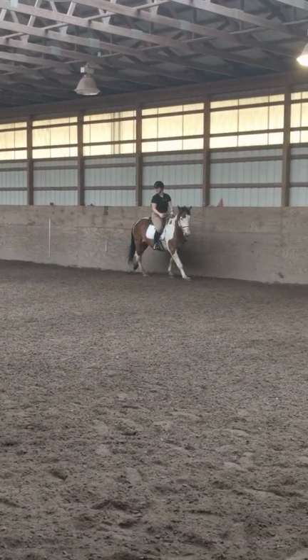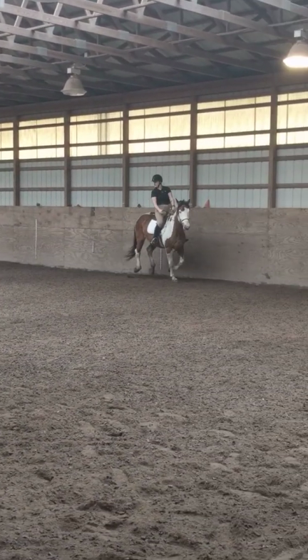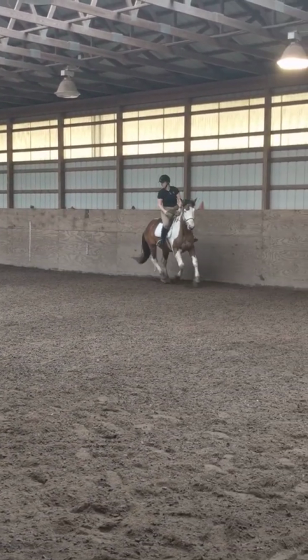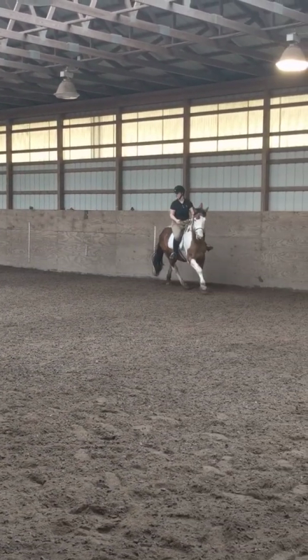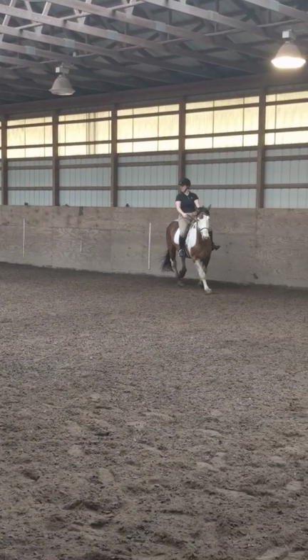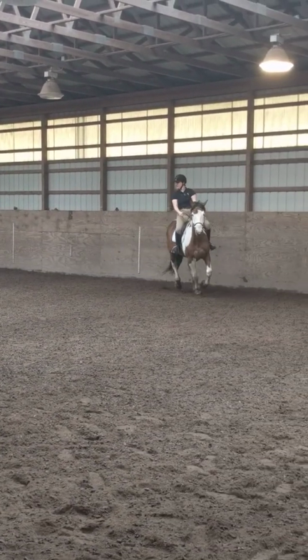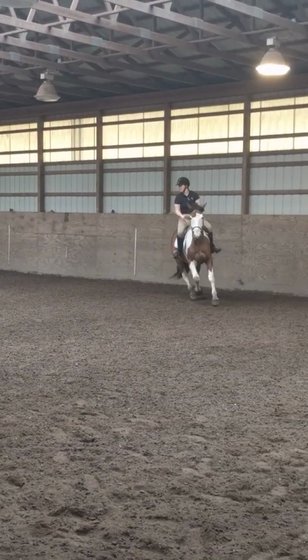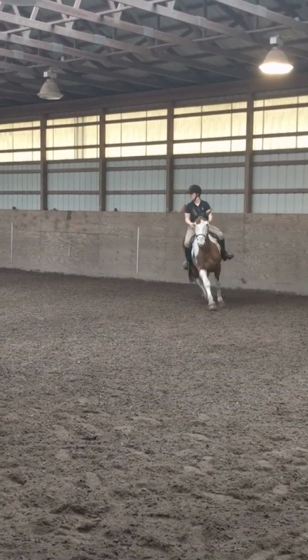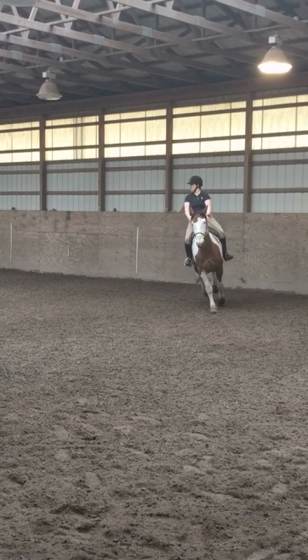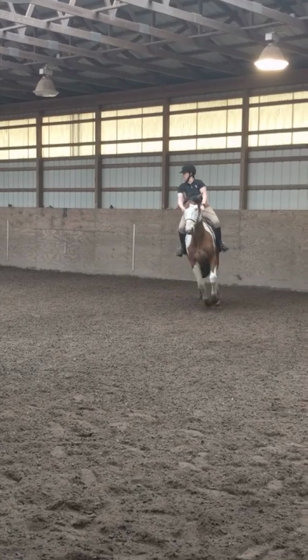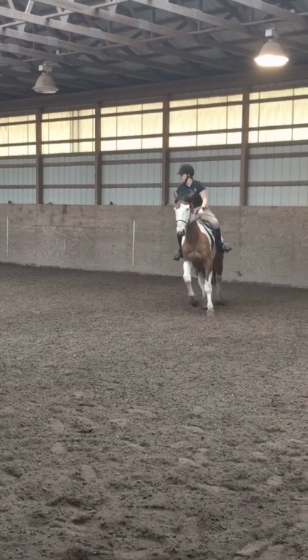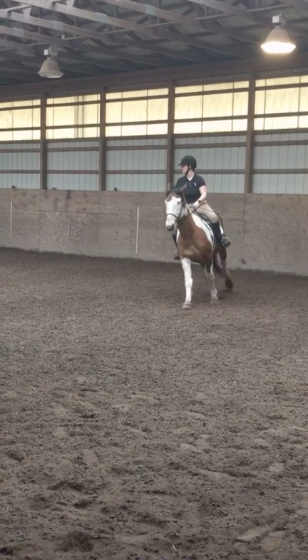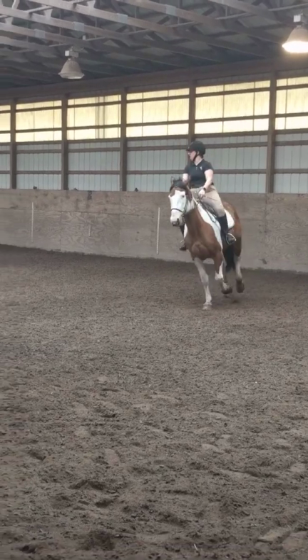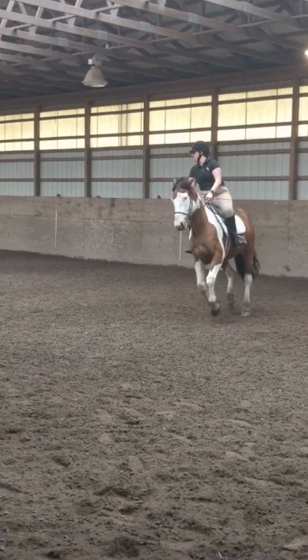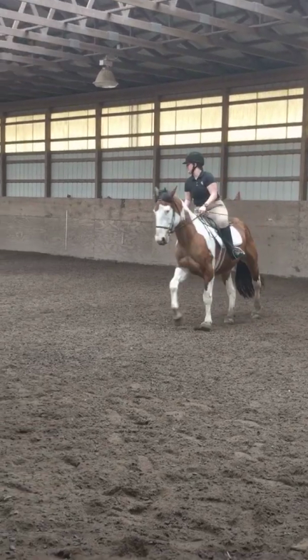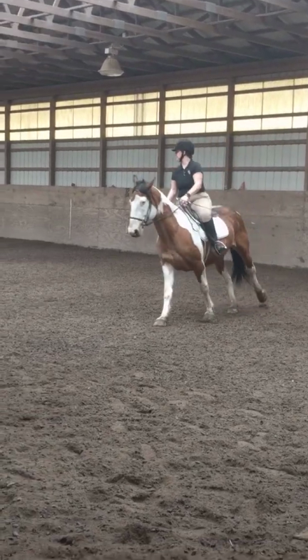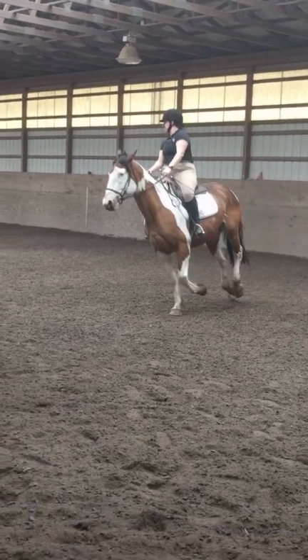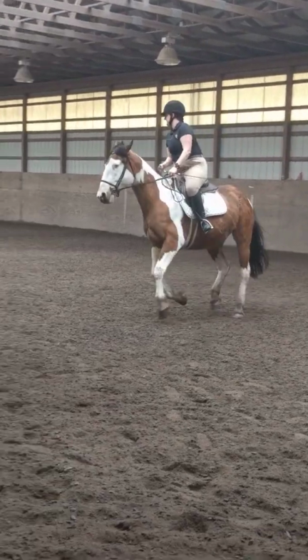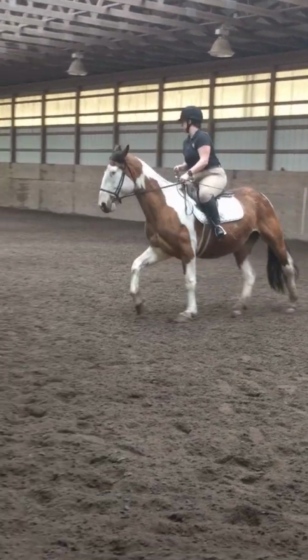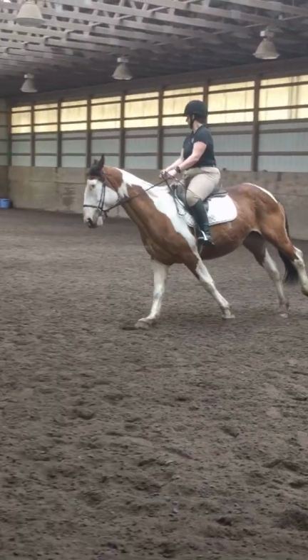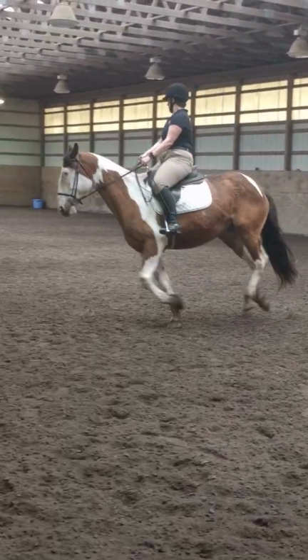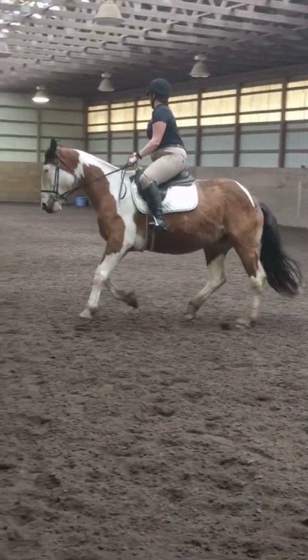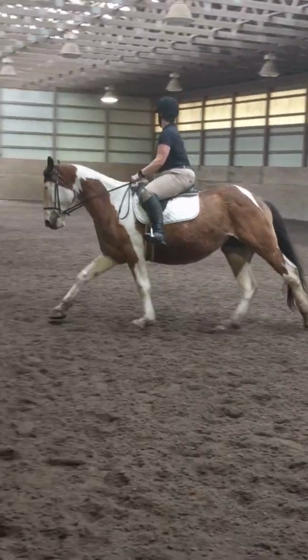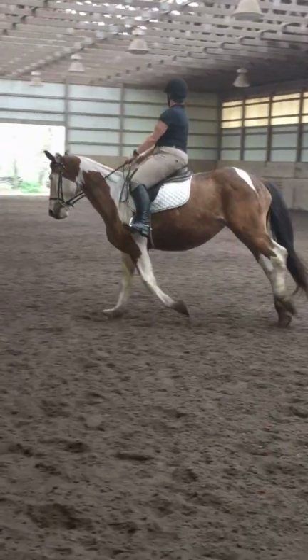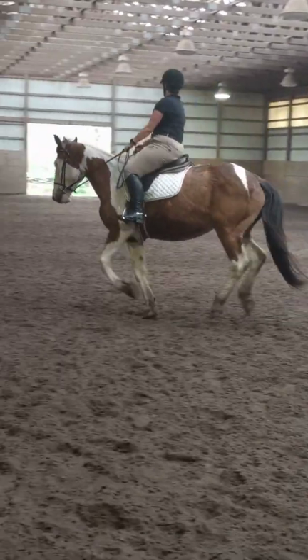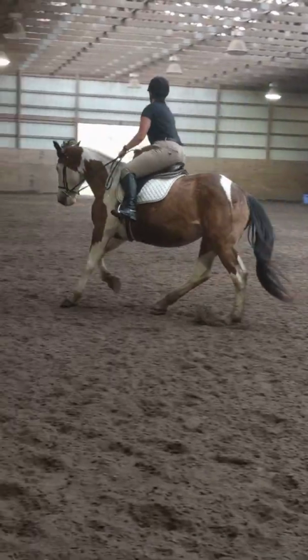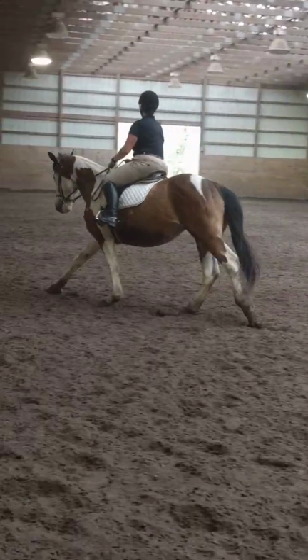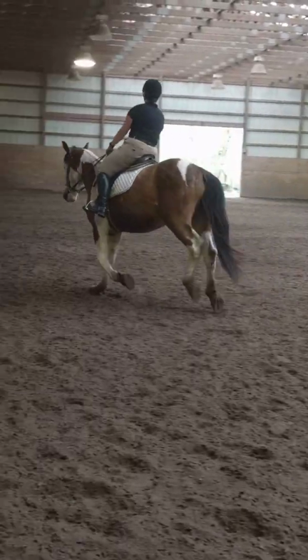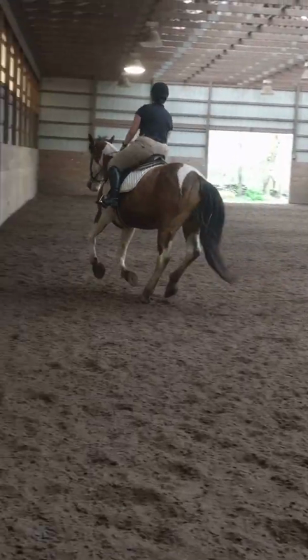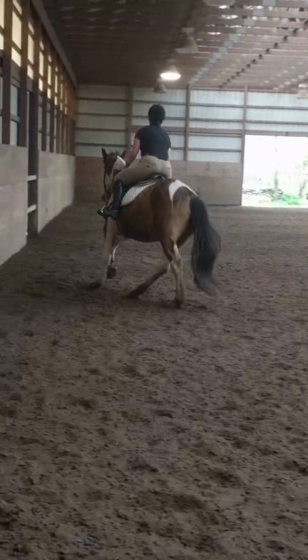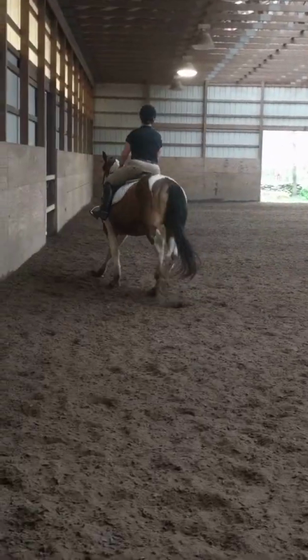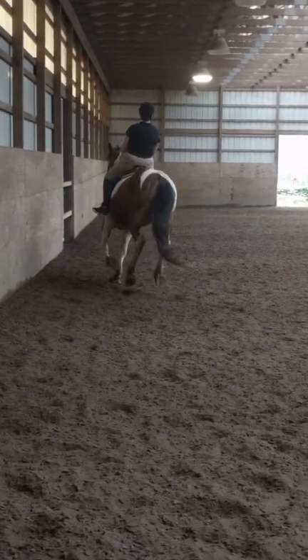A, working trot. B, before K, medium walk.